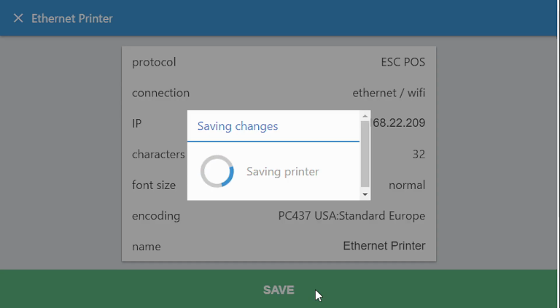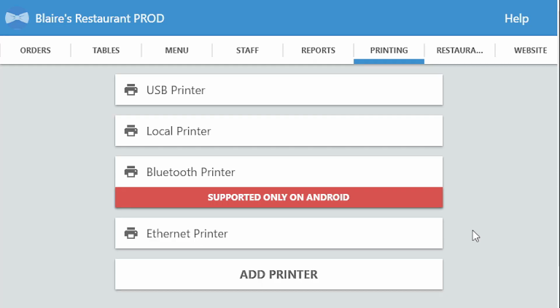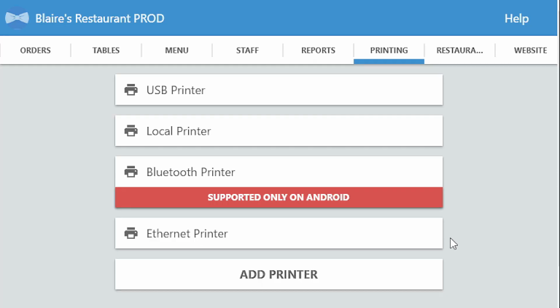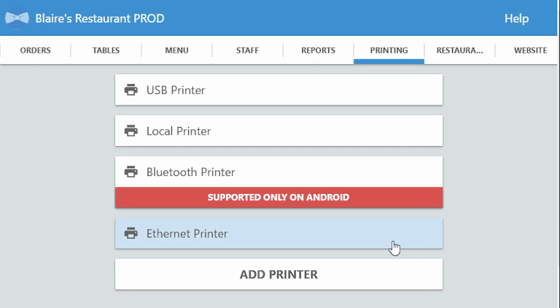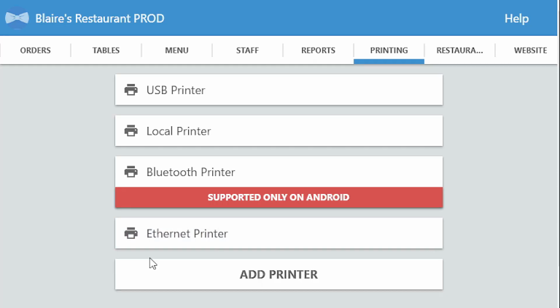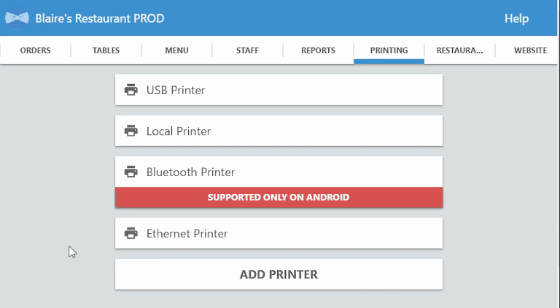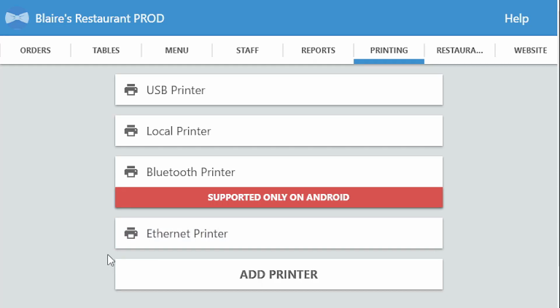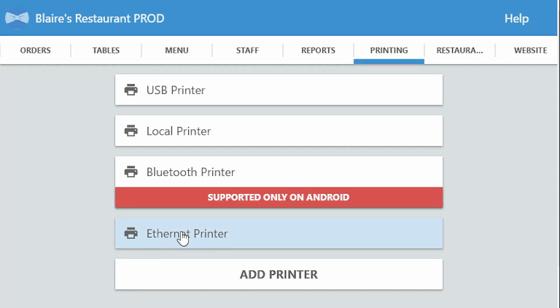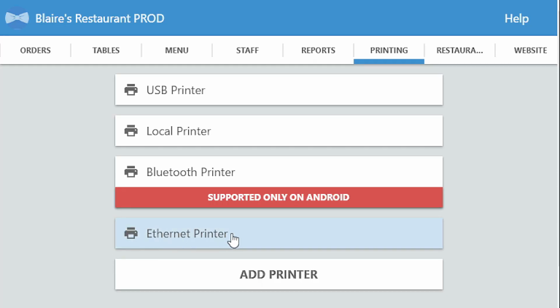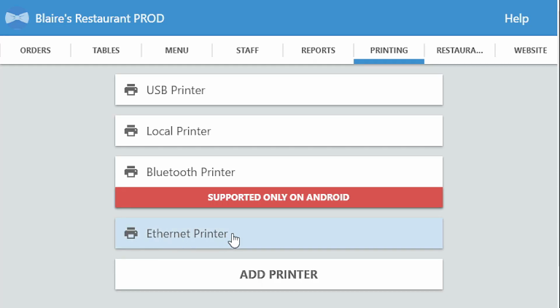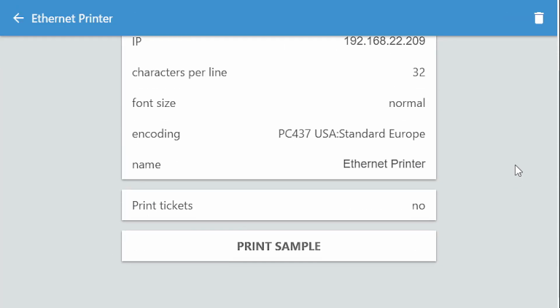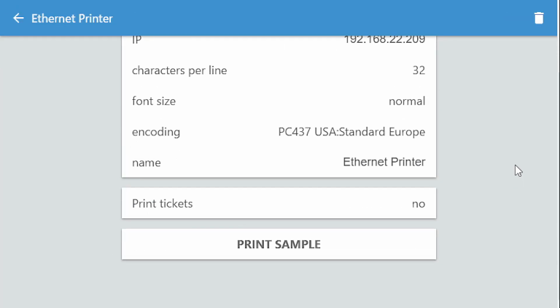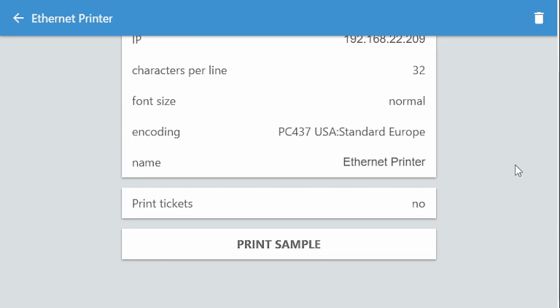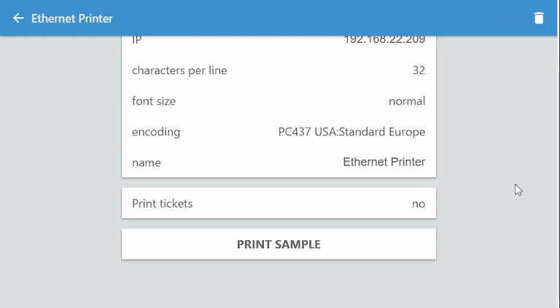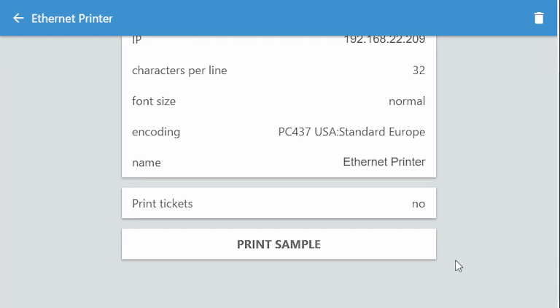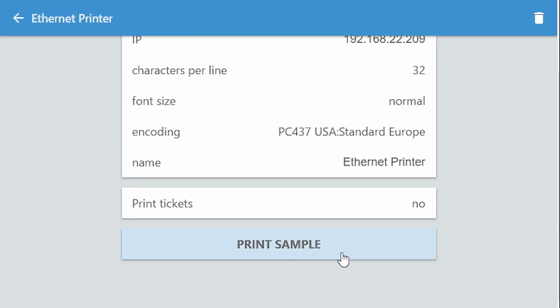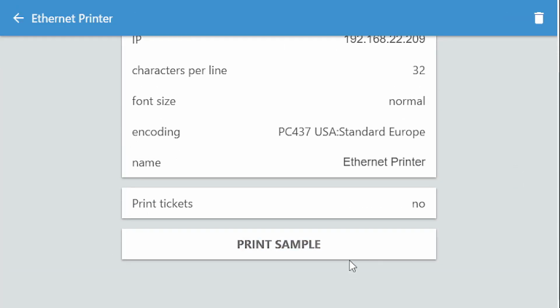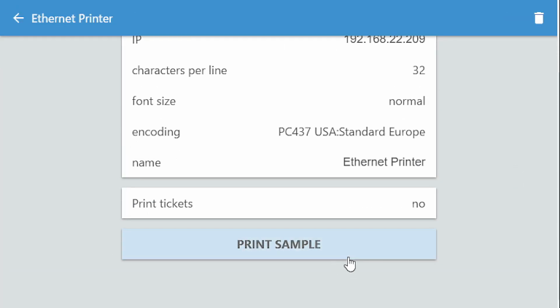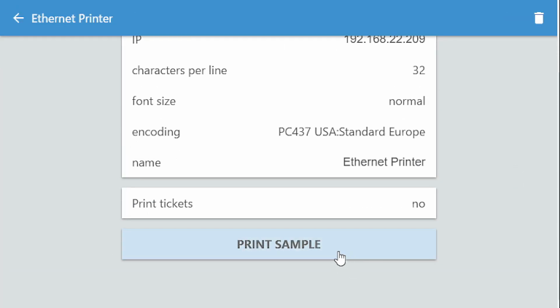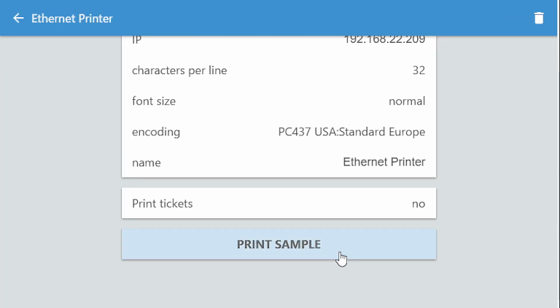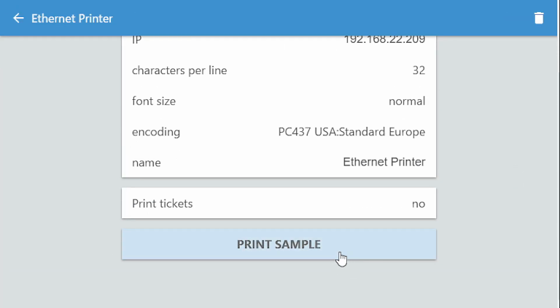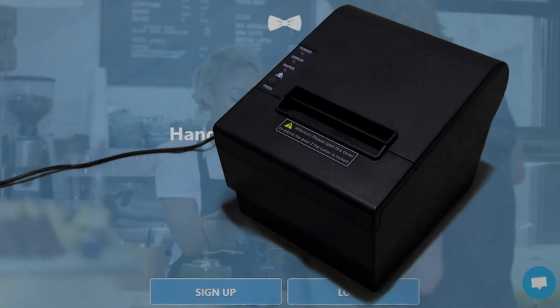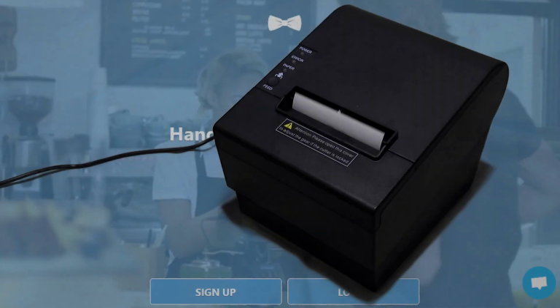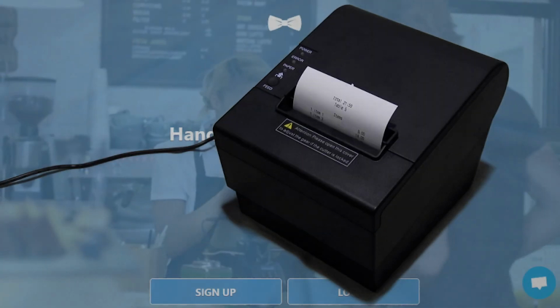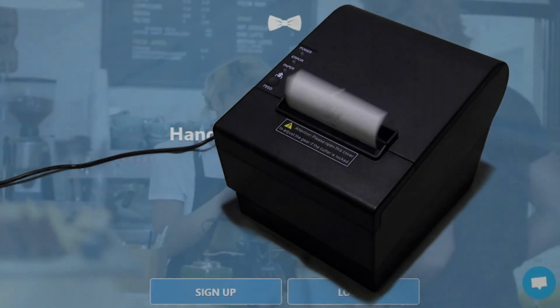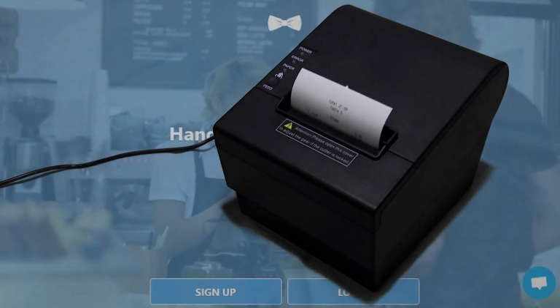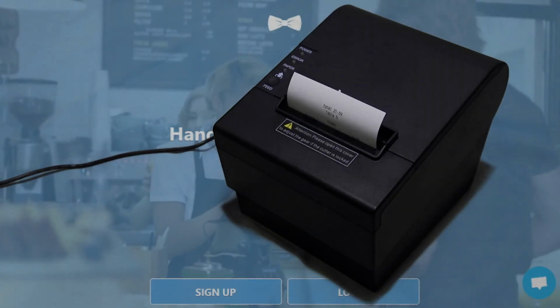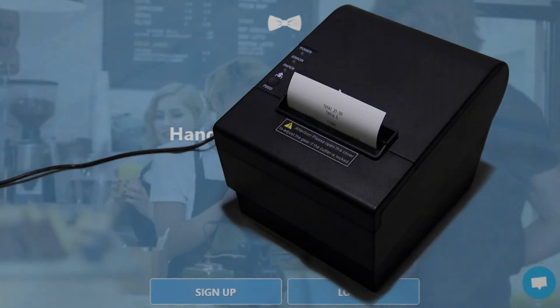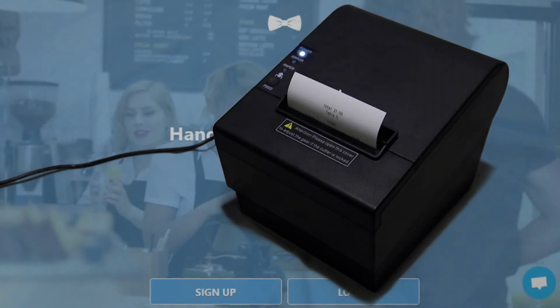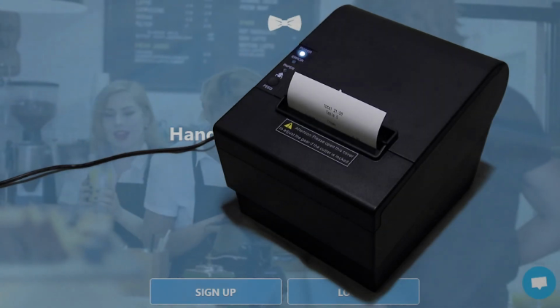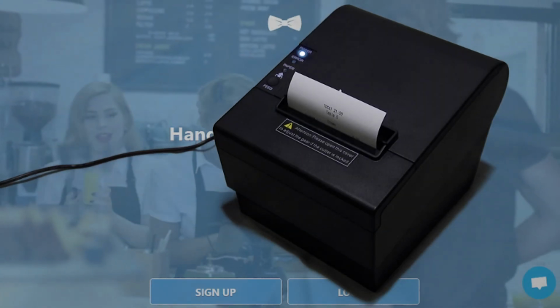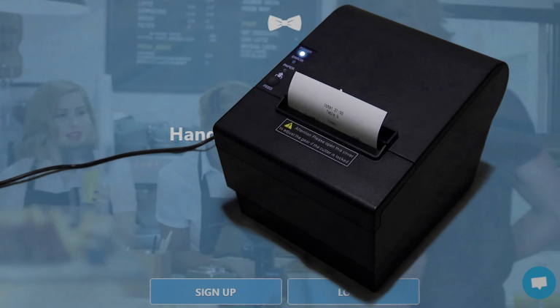Select the newly added printer, then tap the print sample. The sample is now being printed to the printer.